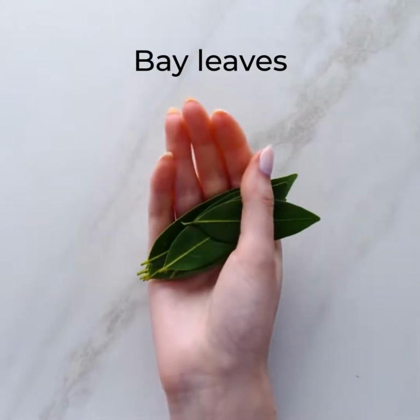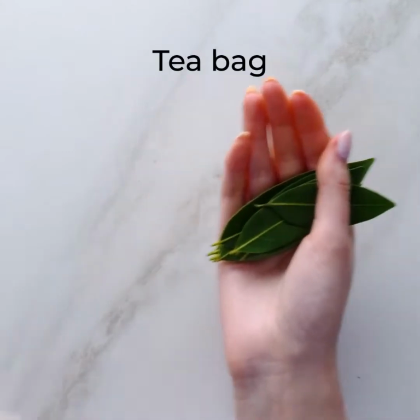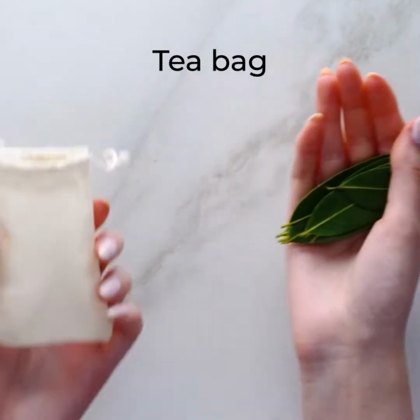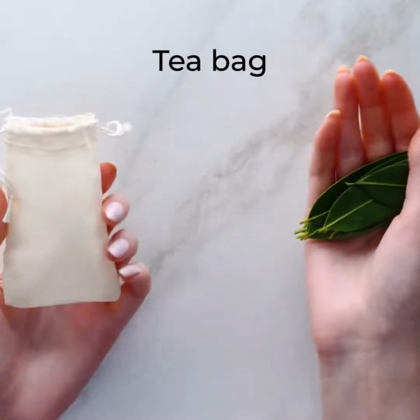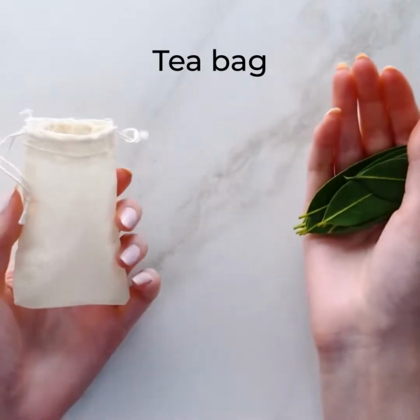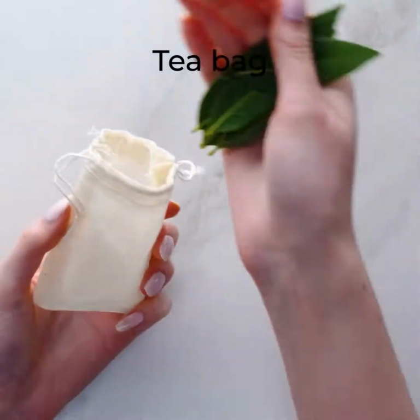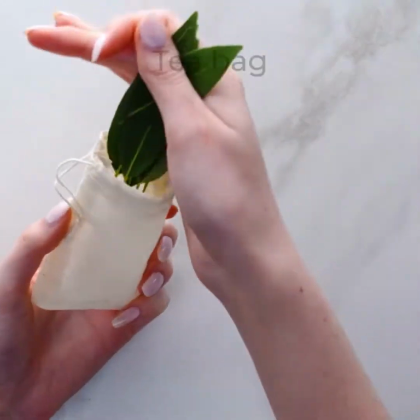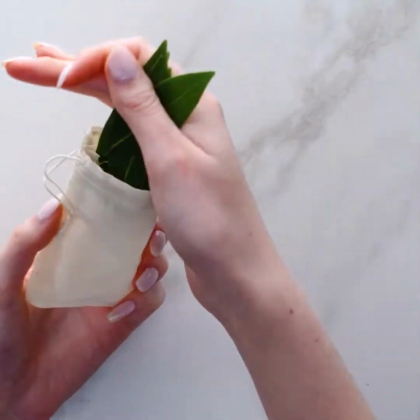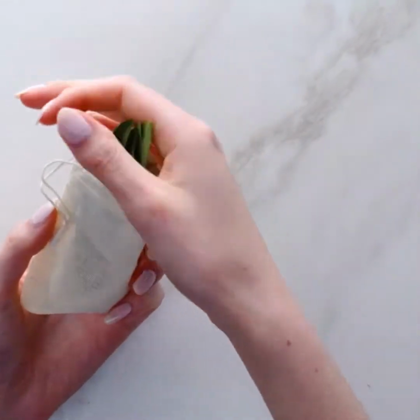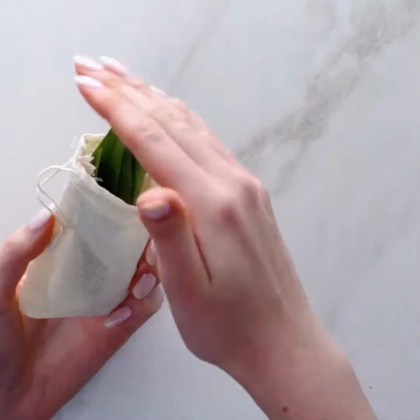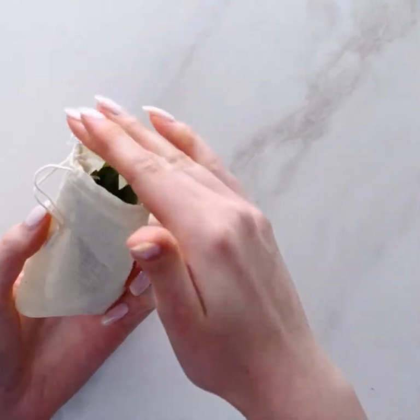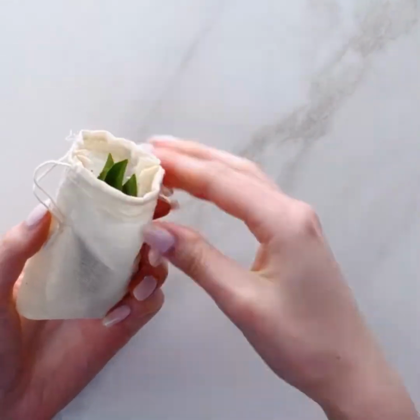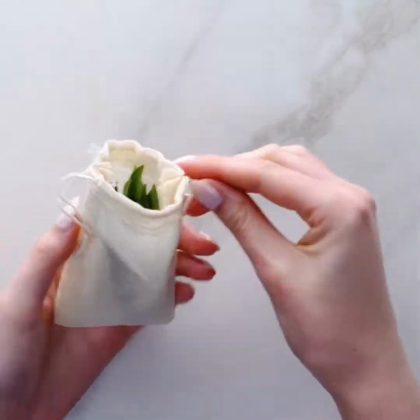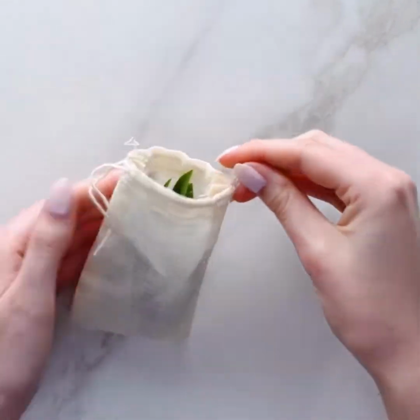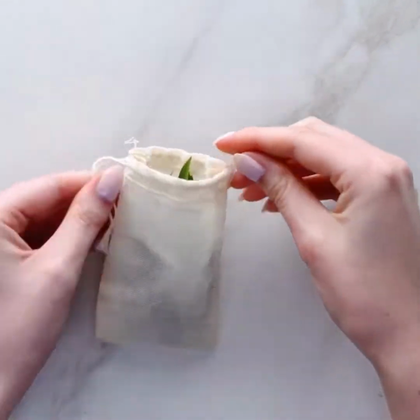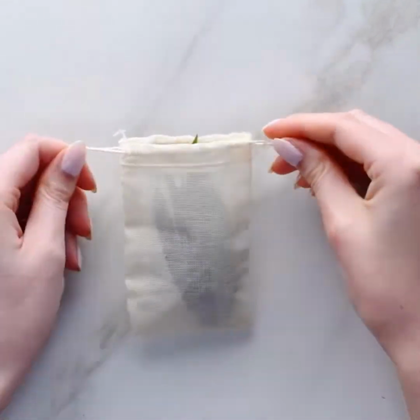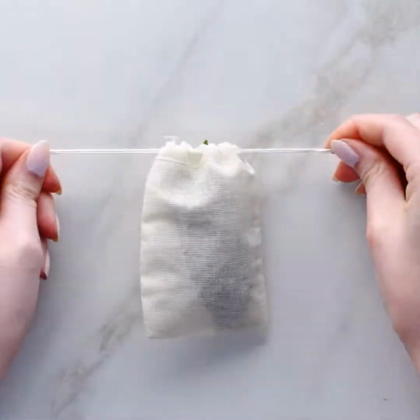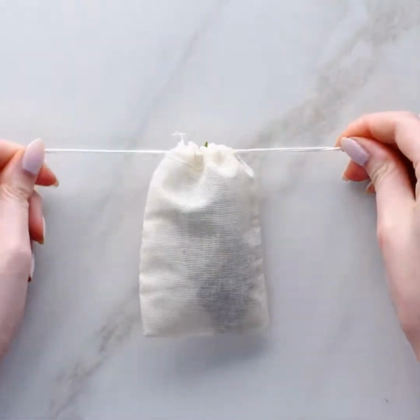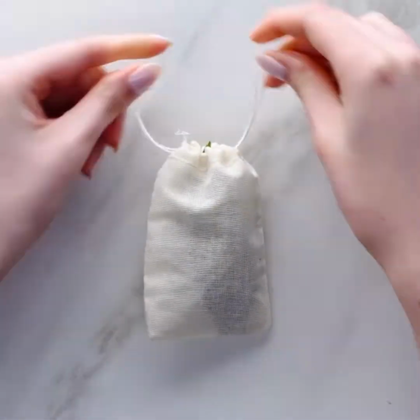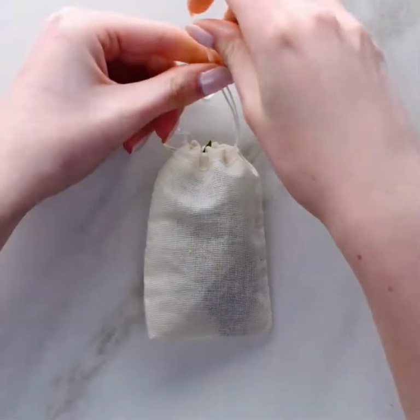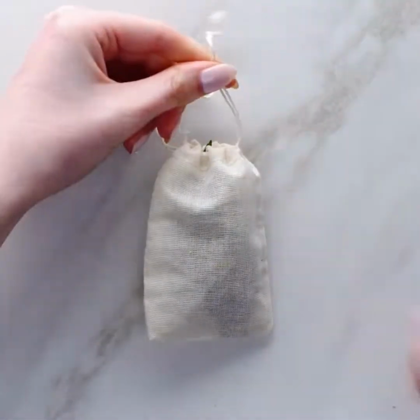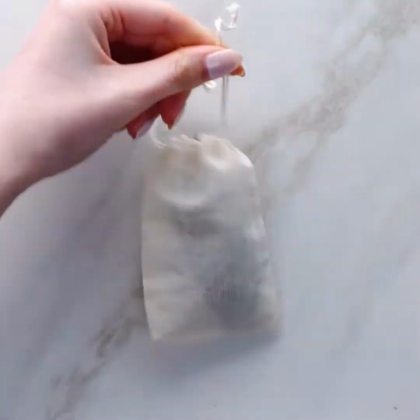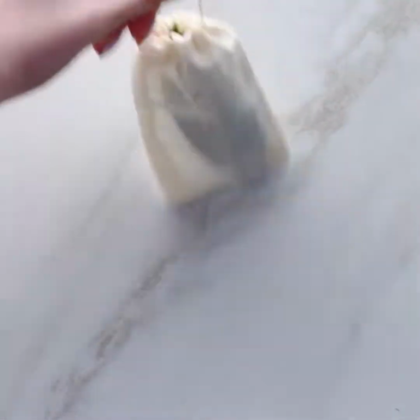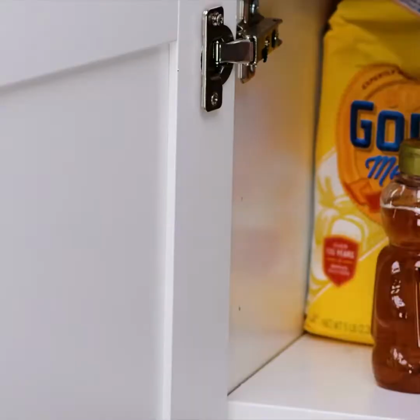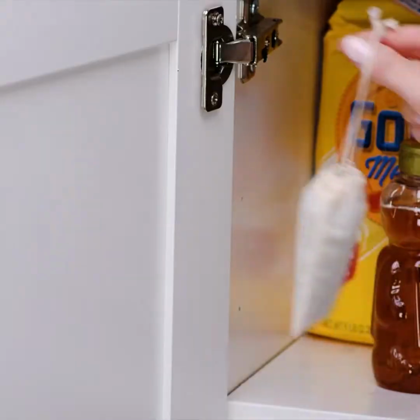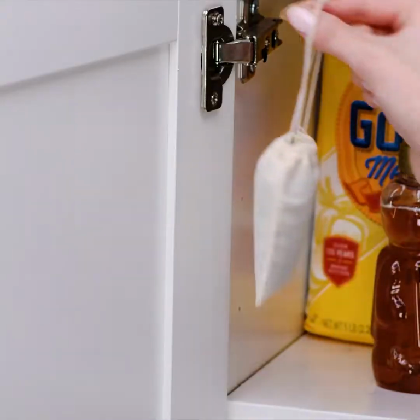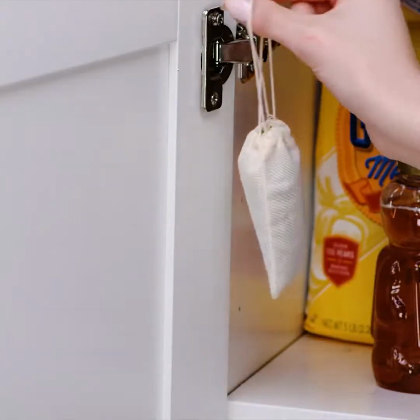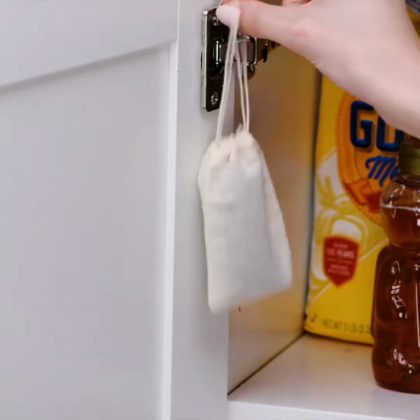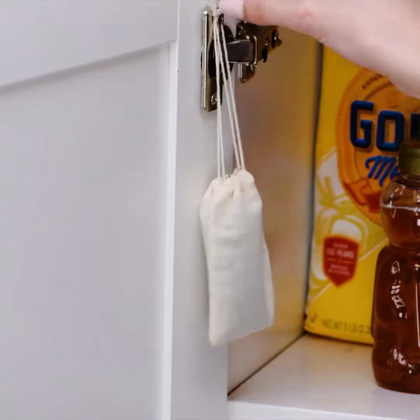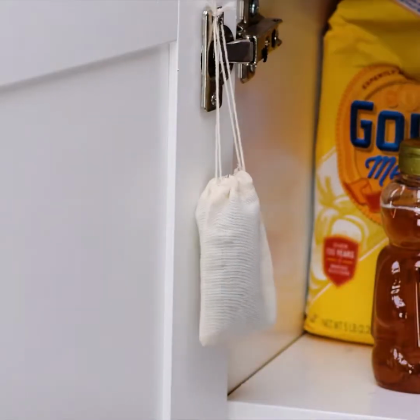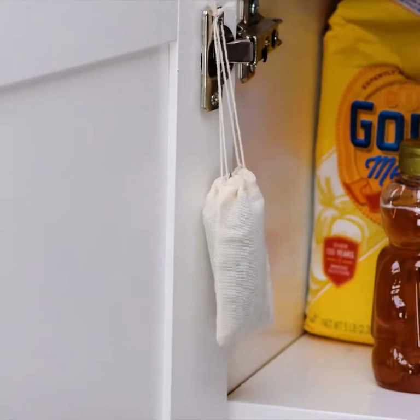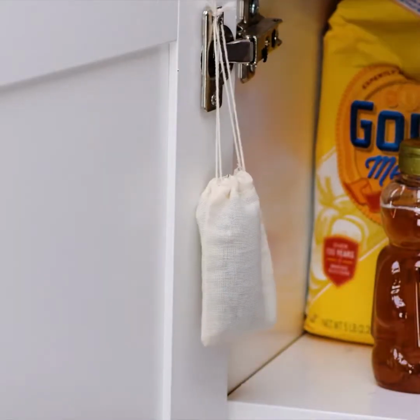Grab those bay leaves, not for making a sauce, but for repelling pantry moths.